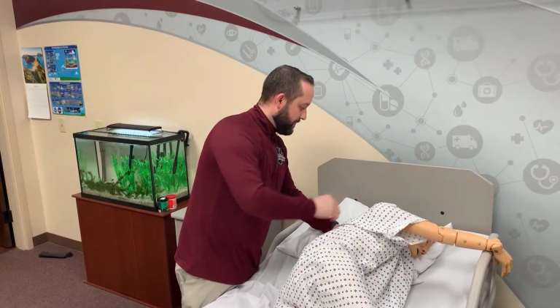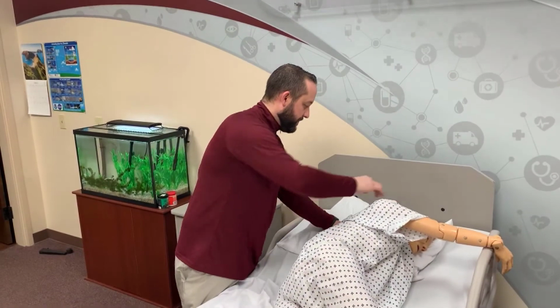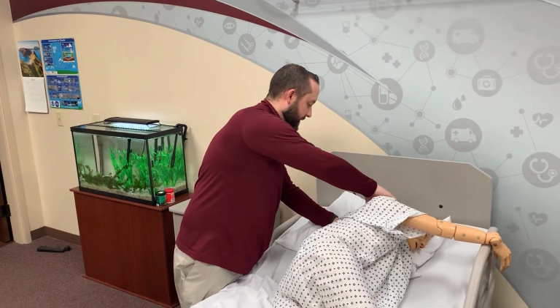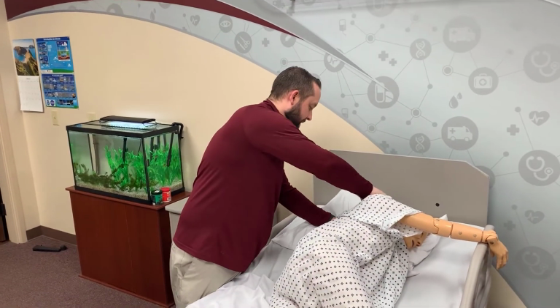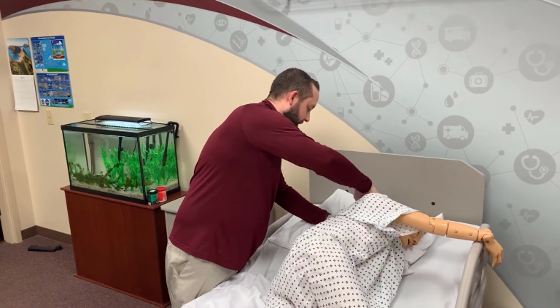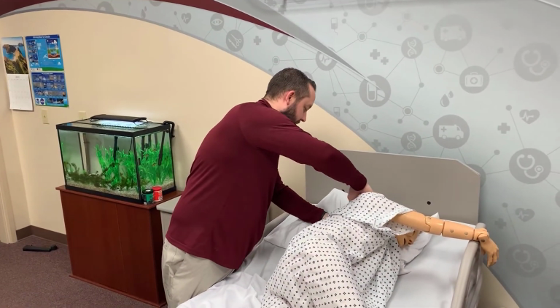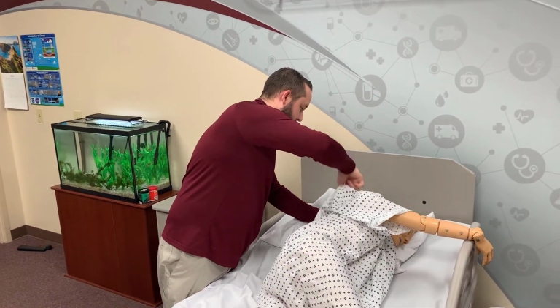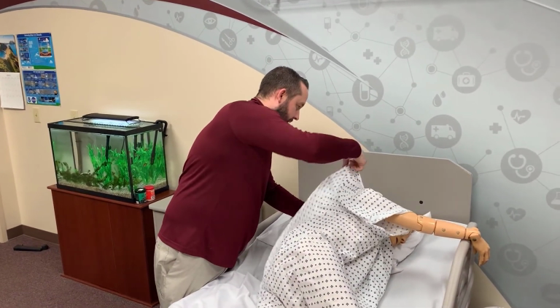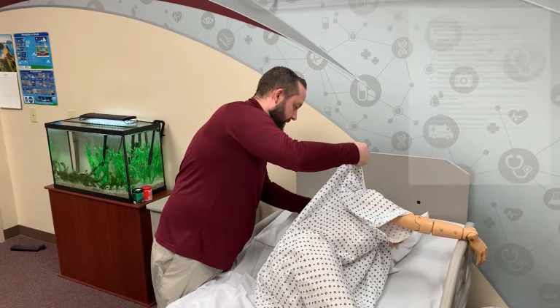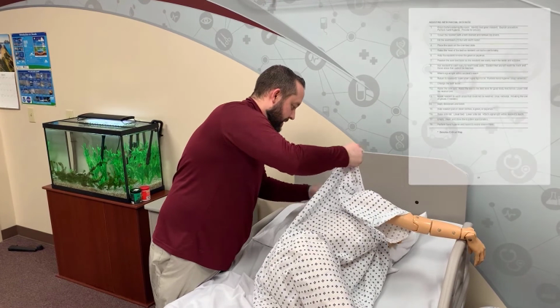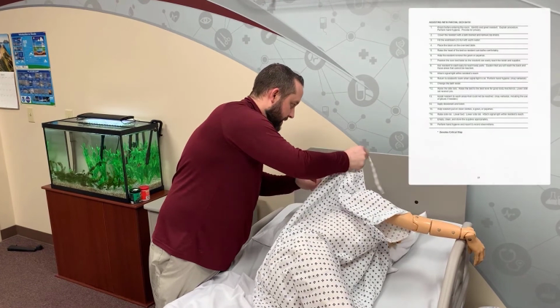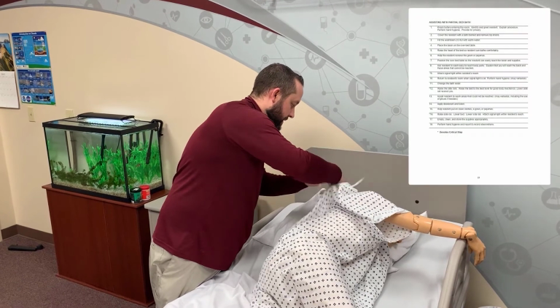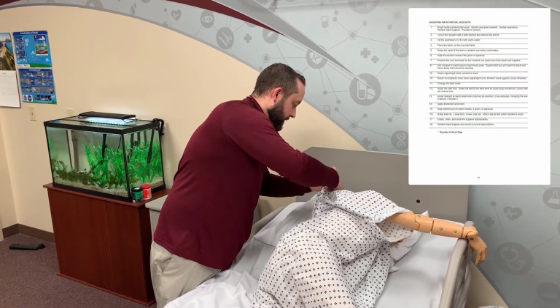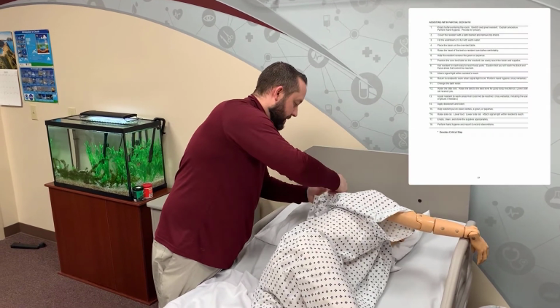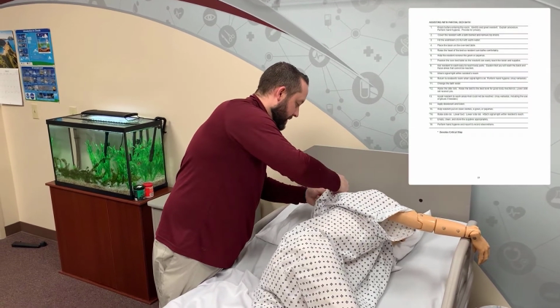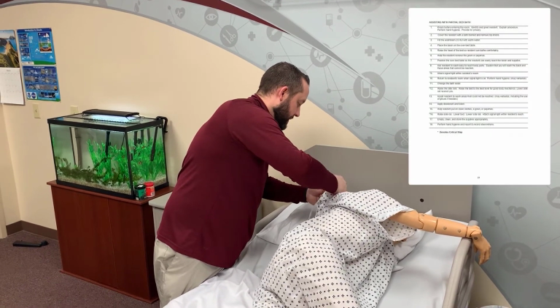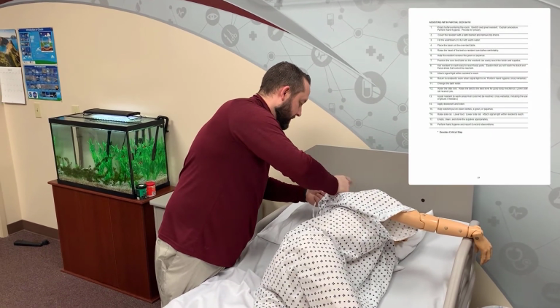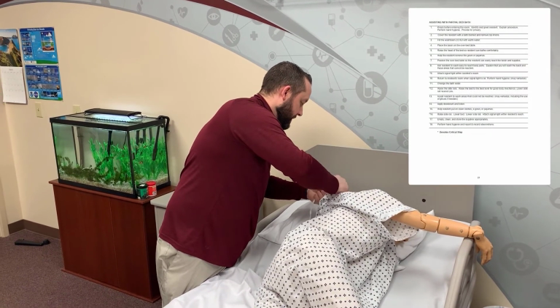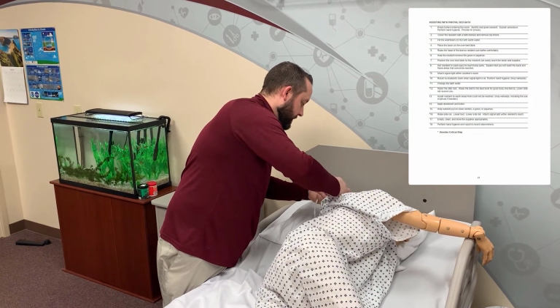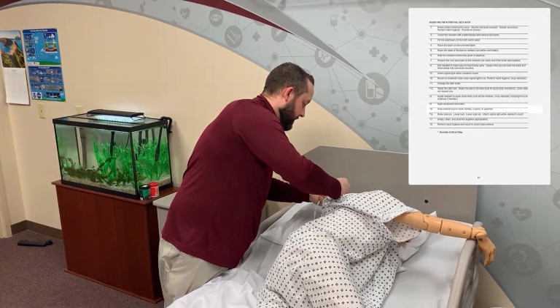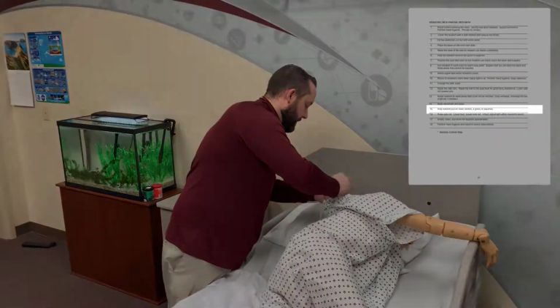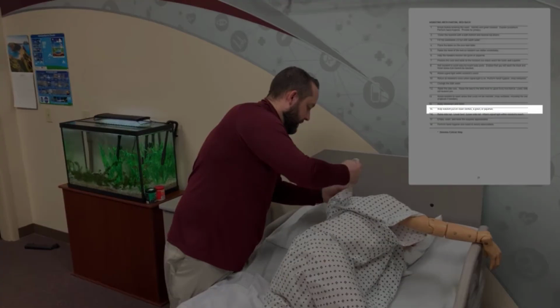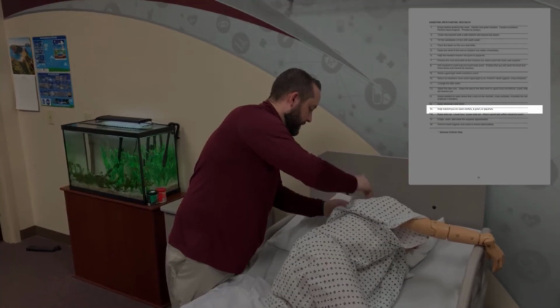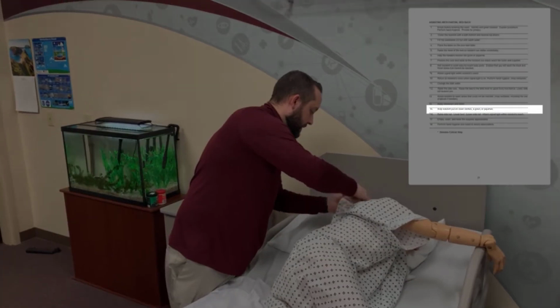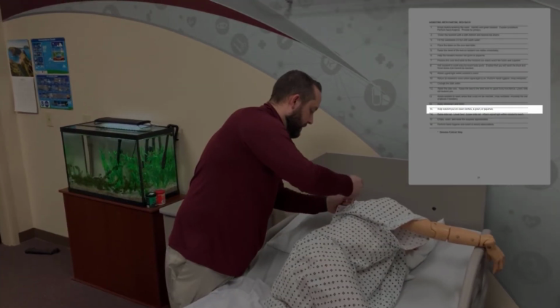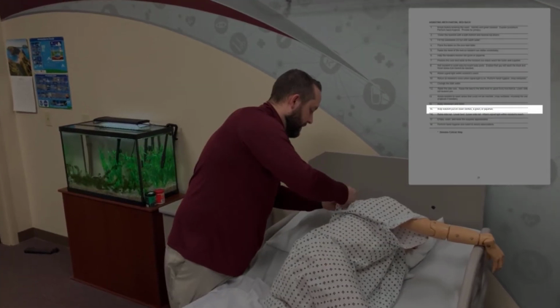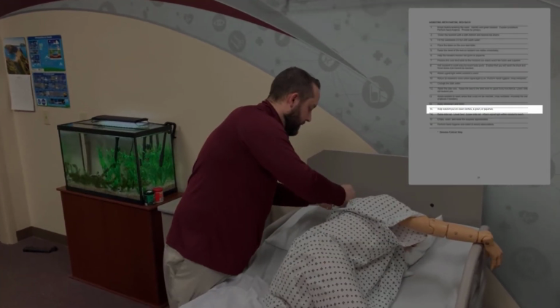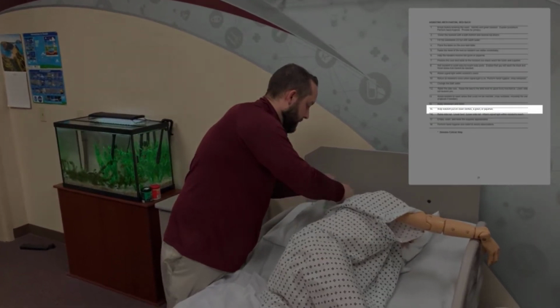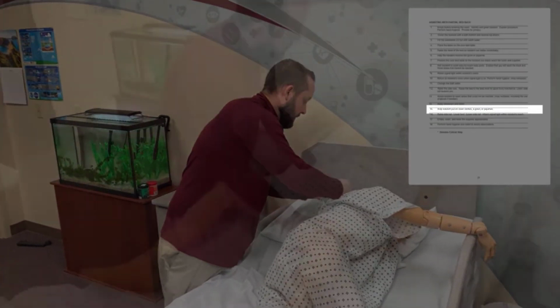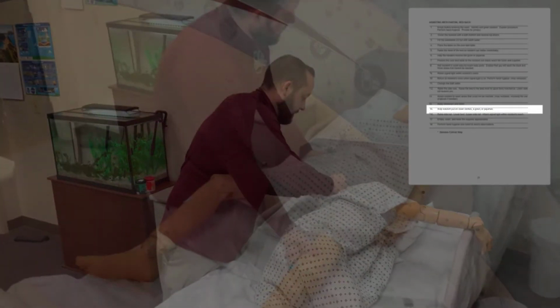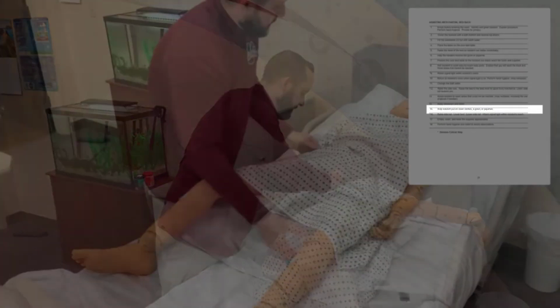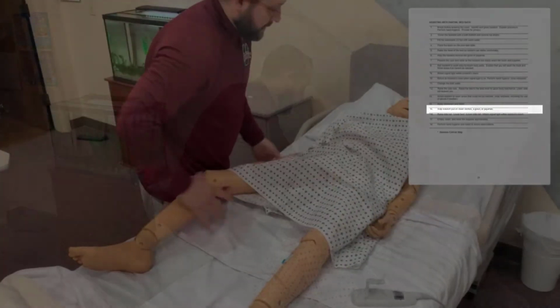Now it's time to help the resident put on clean clothes, whether that be a hospital gown or pajamas.